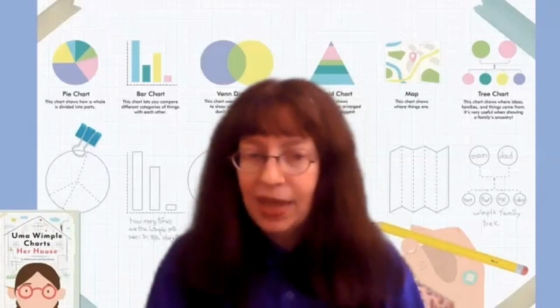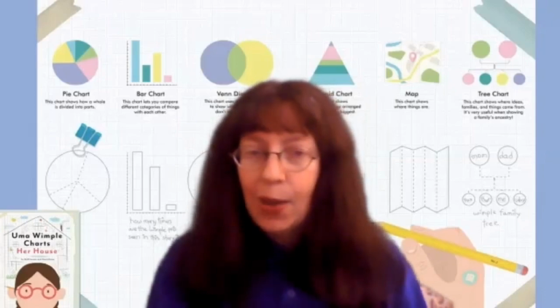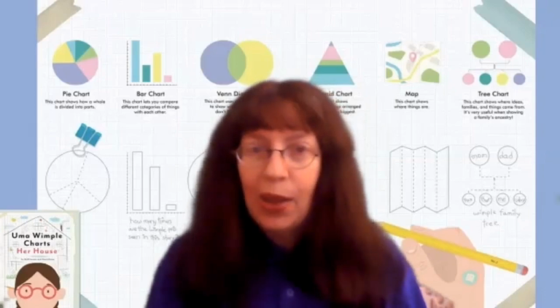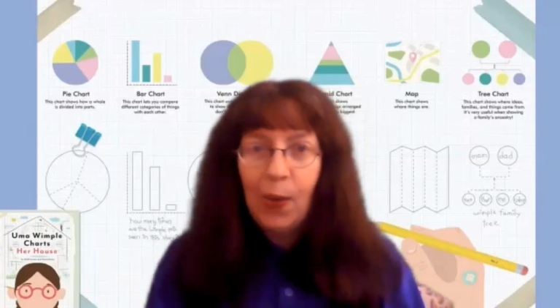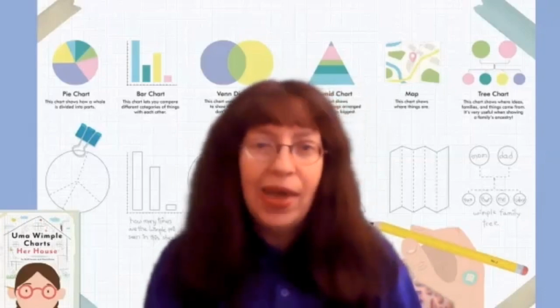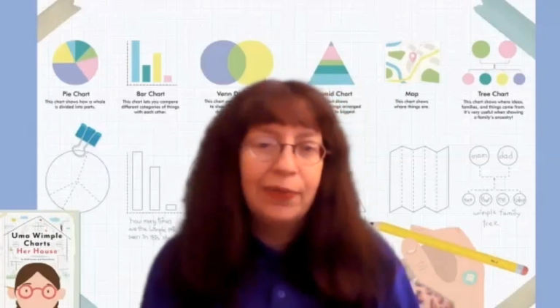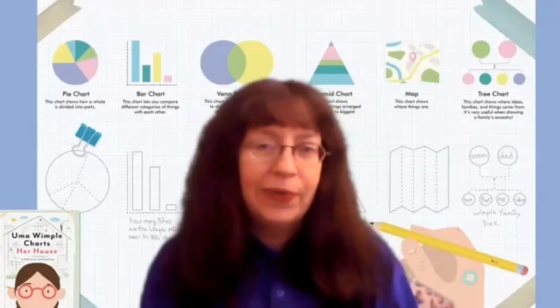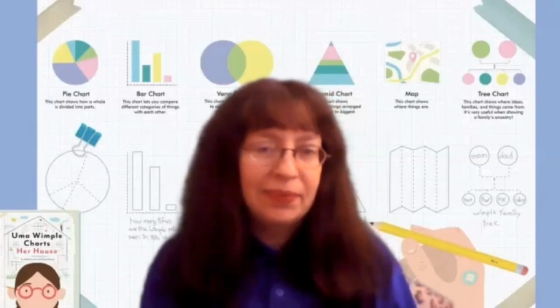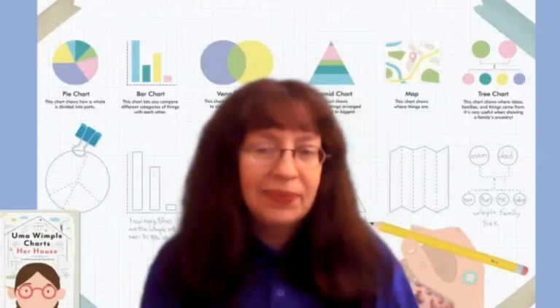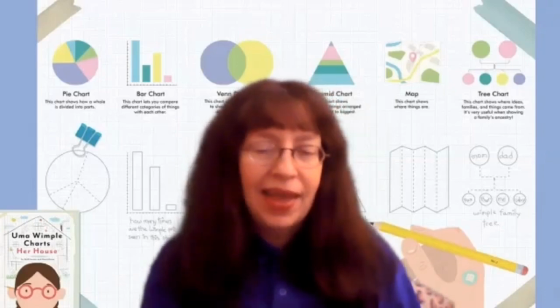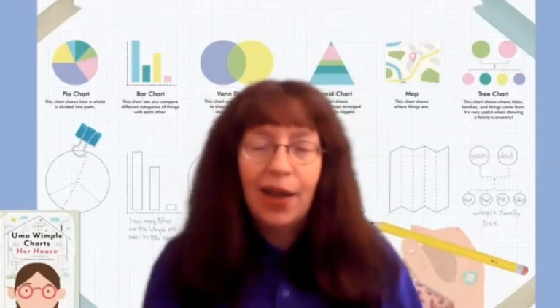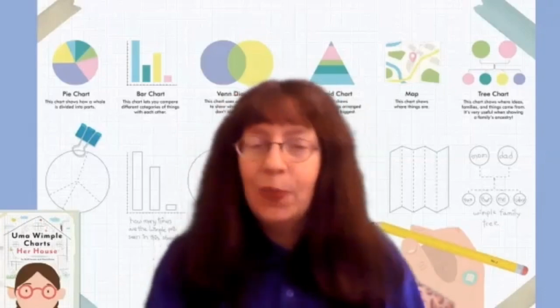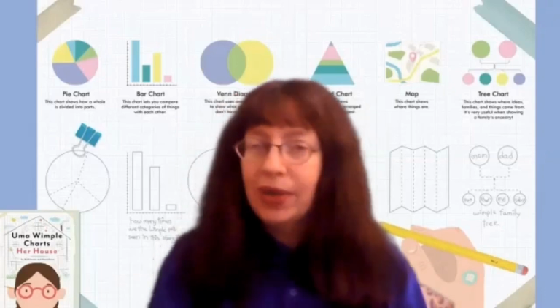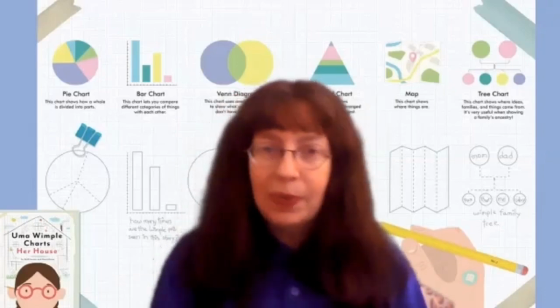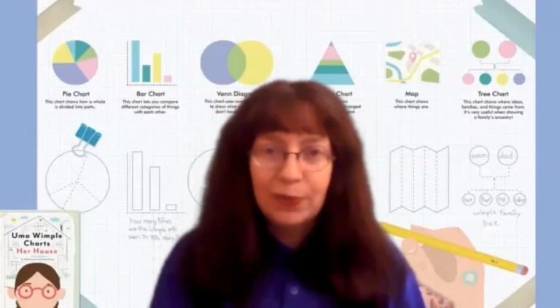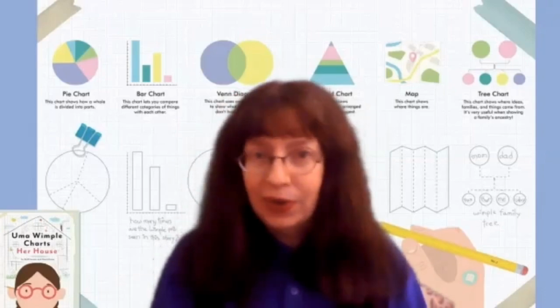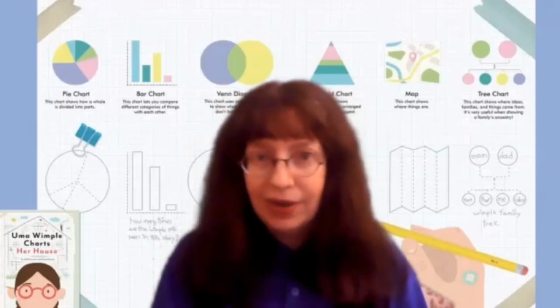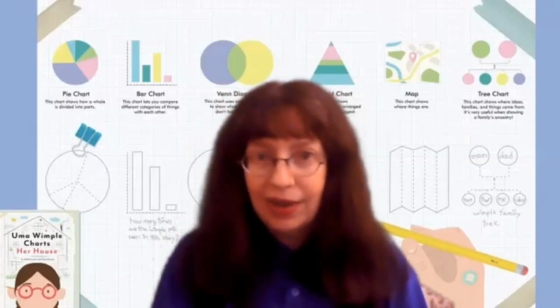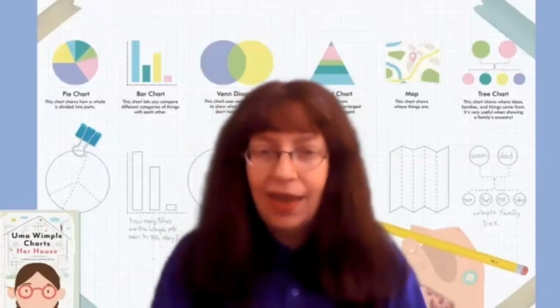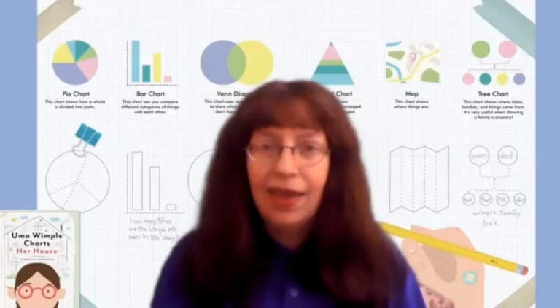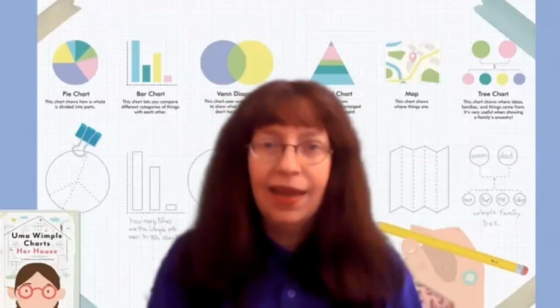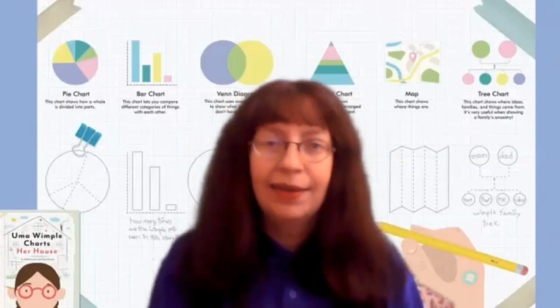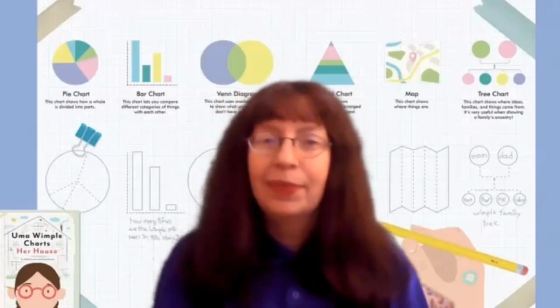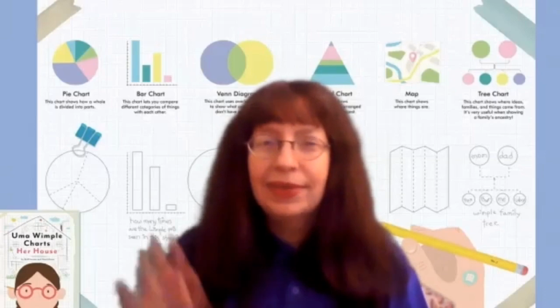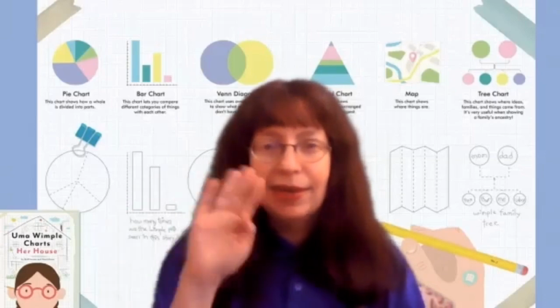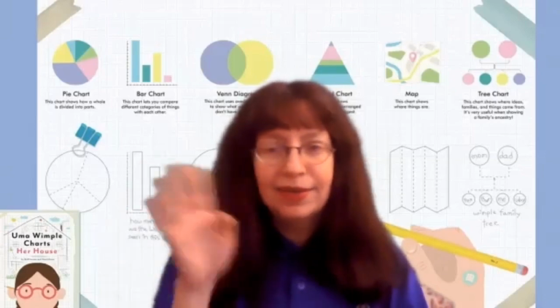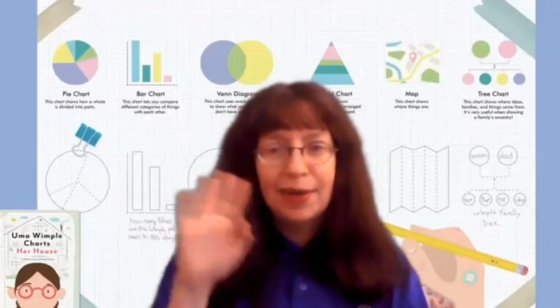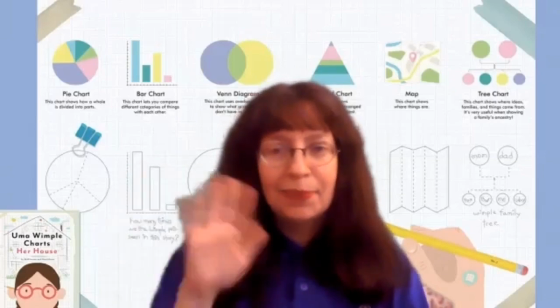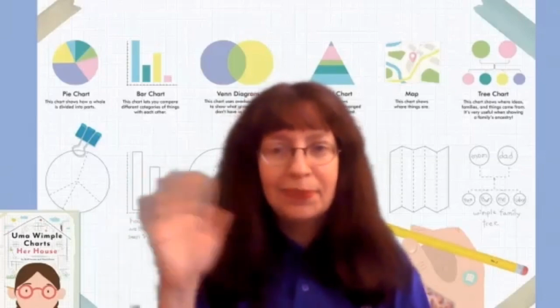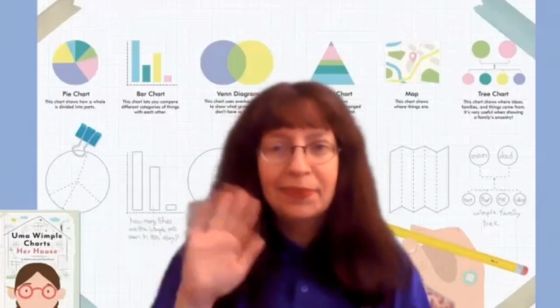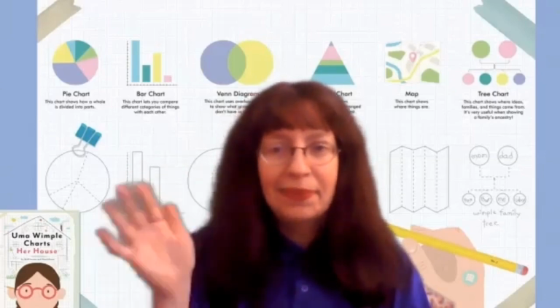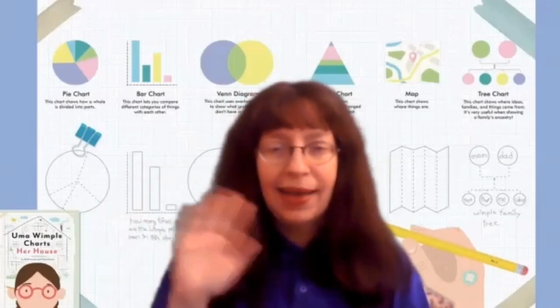Well, I hope you had fun. I hope you keep exploring and see you next time. Bye!